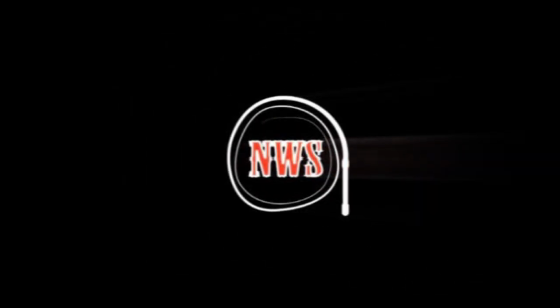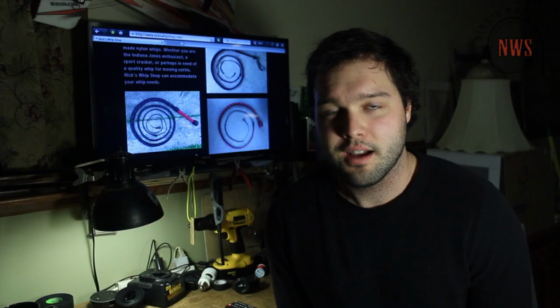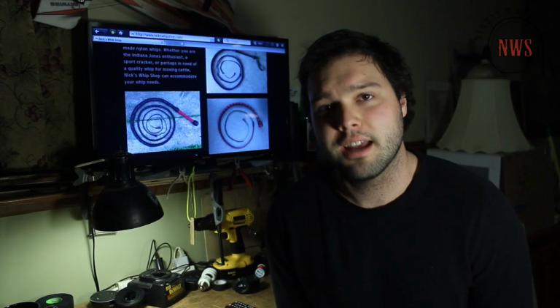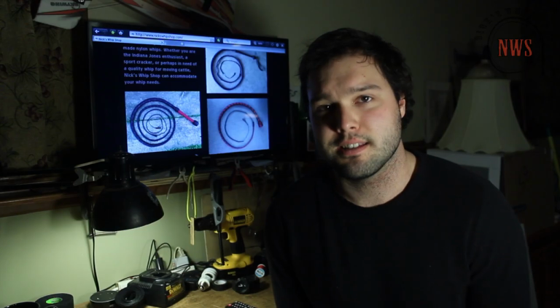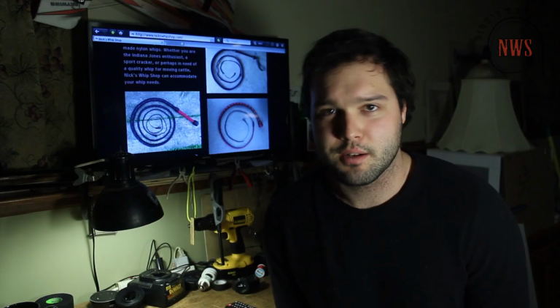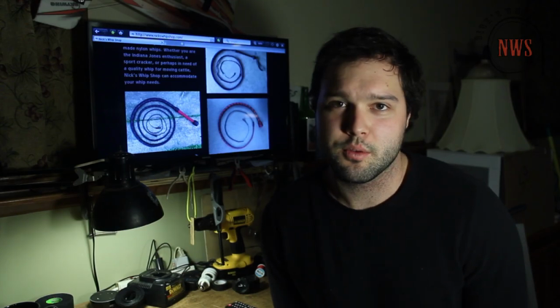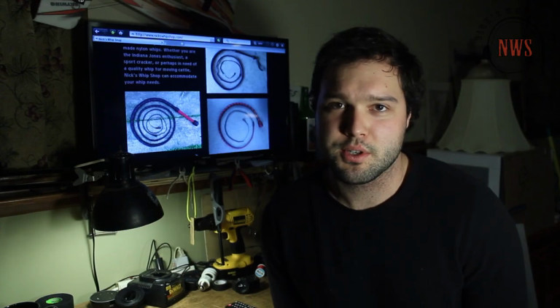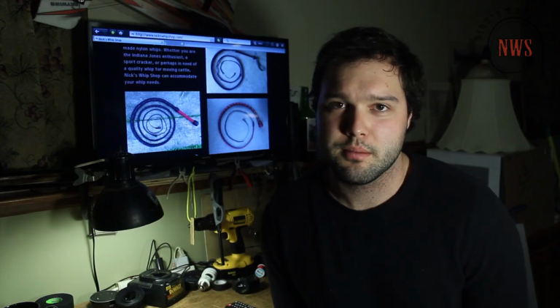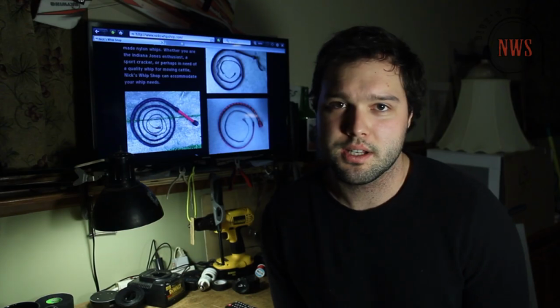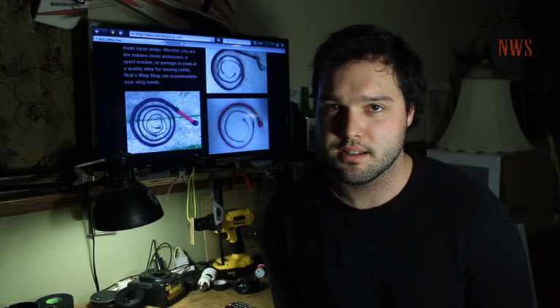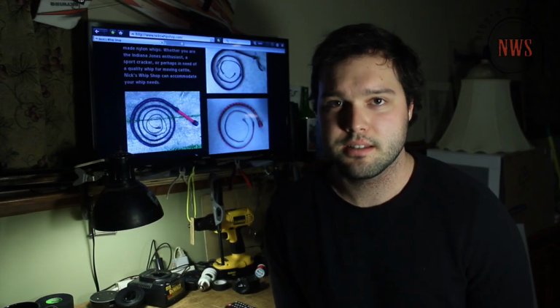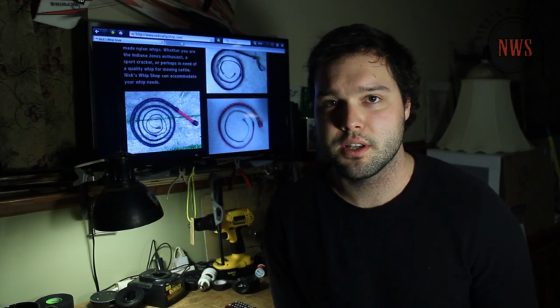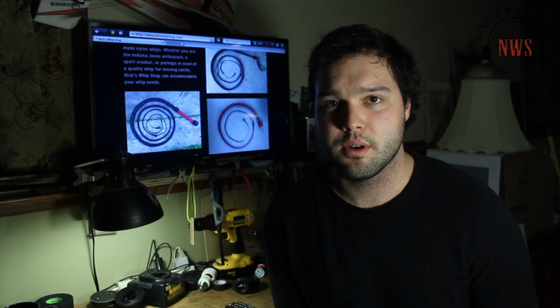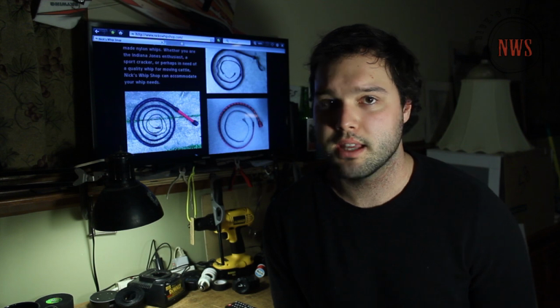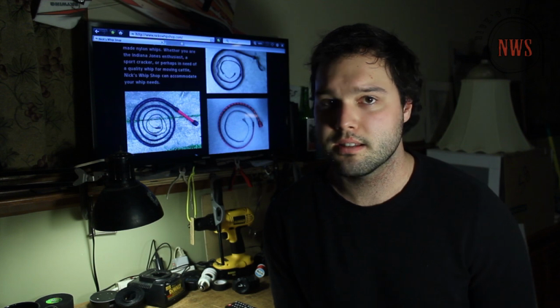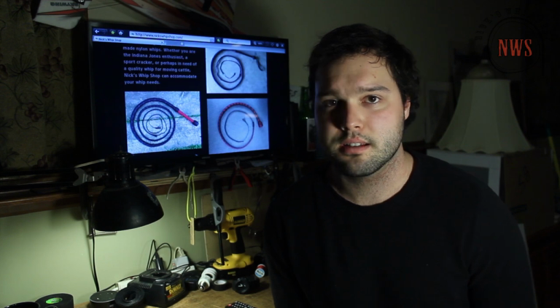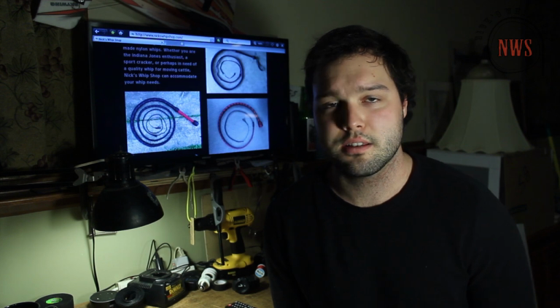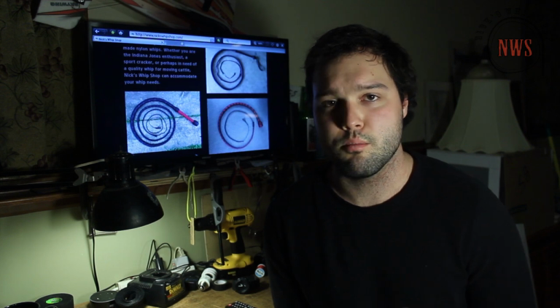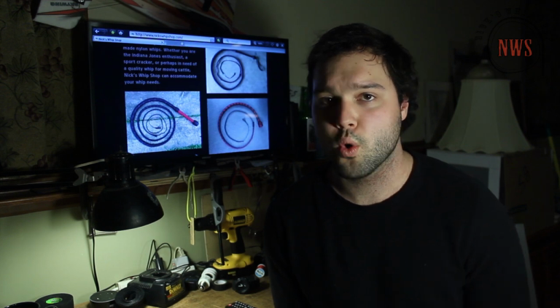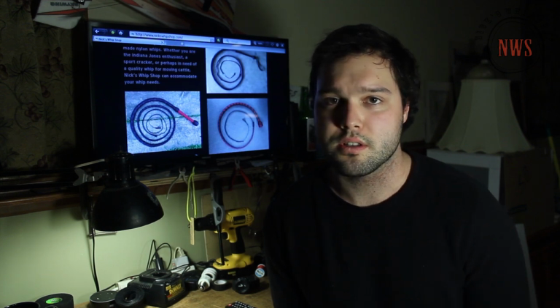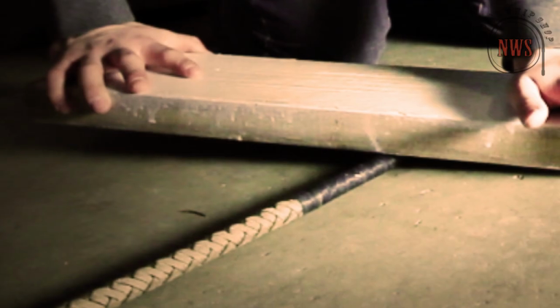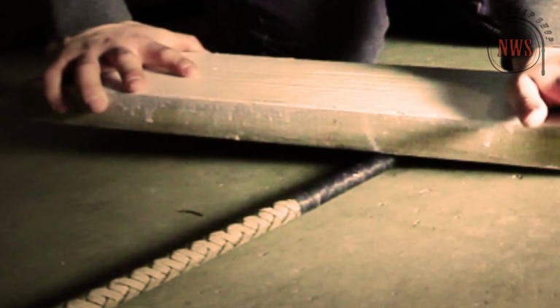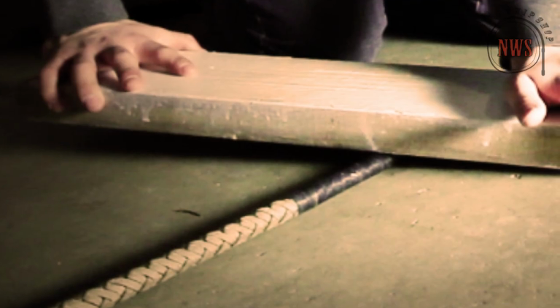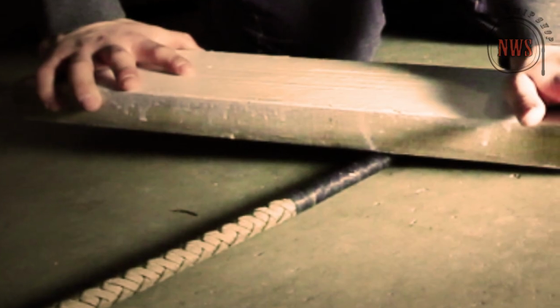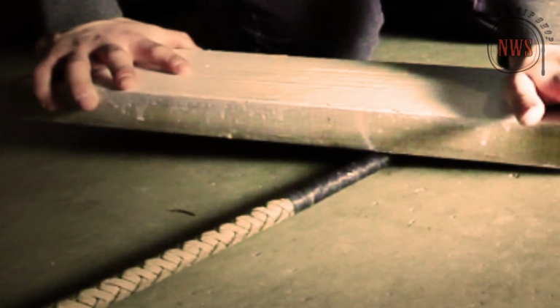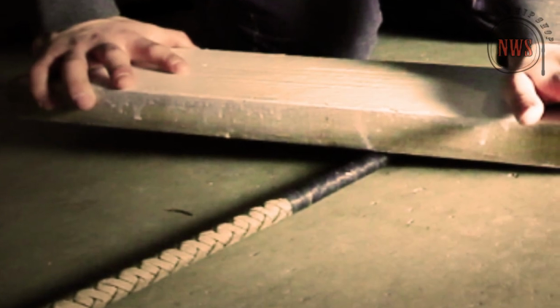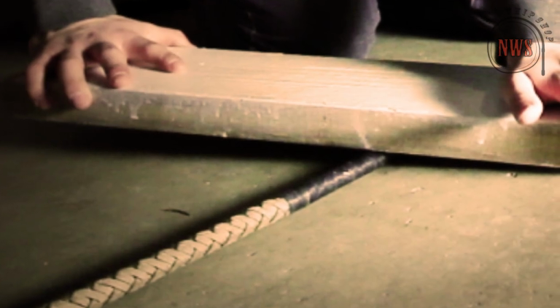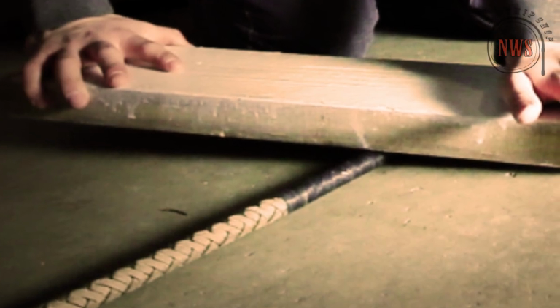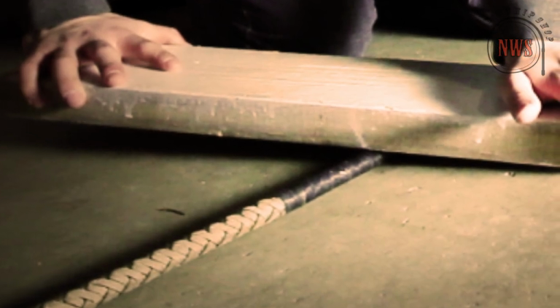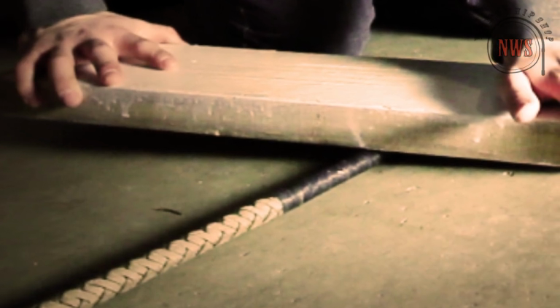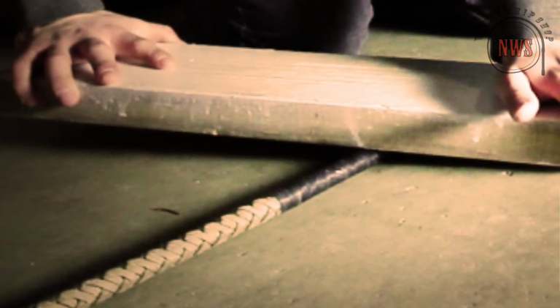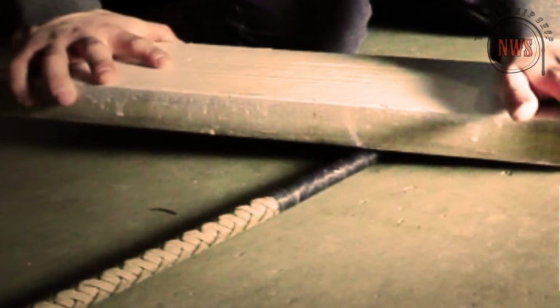Hi guys, it's Nick with the Whip Shop. On today's video I'd like to discuss the importance of rolling every layer of your whip during construction.